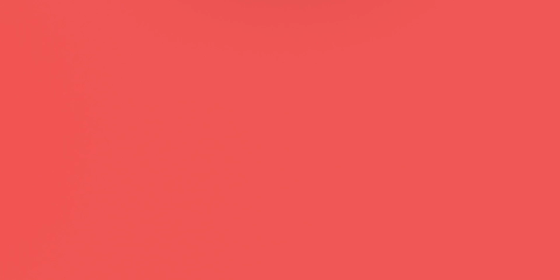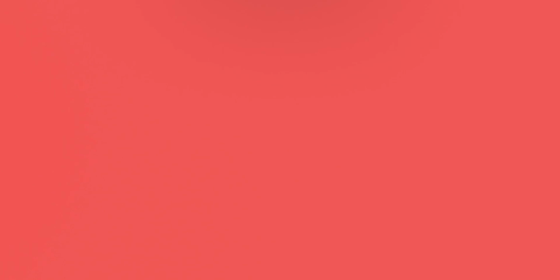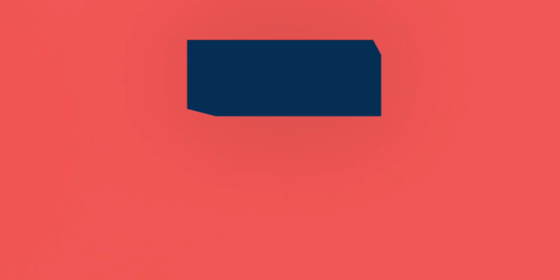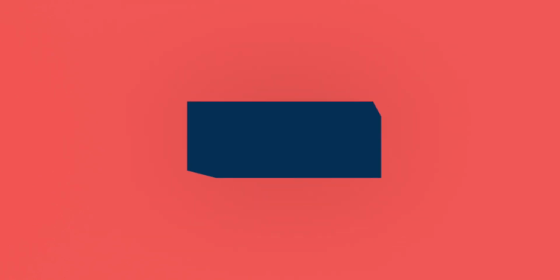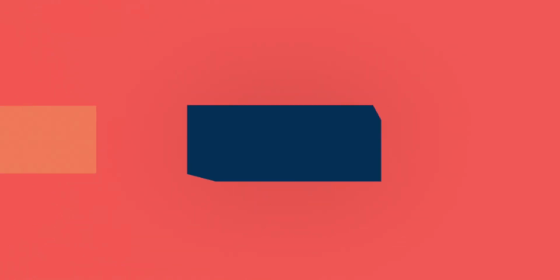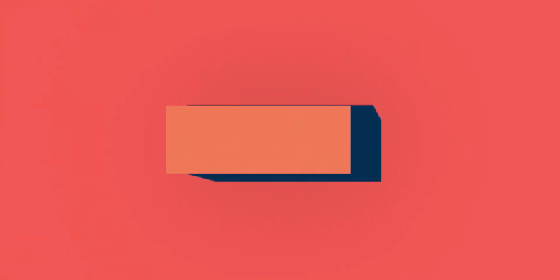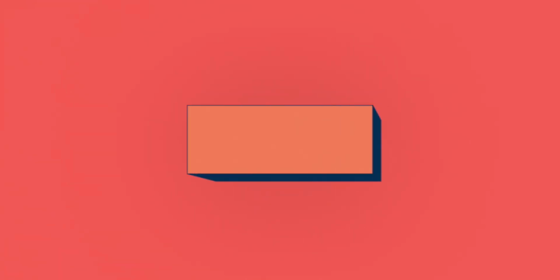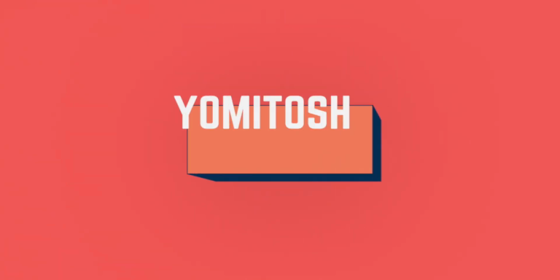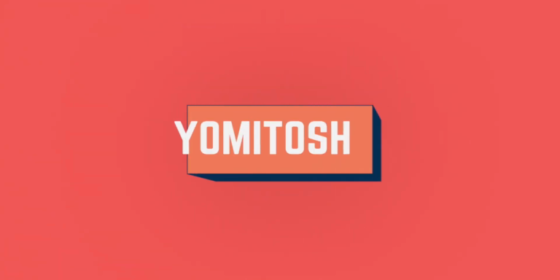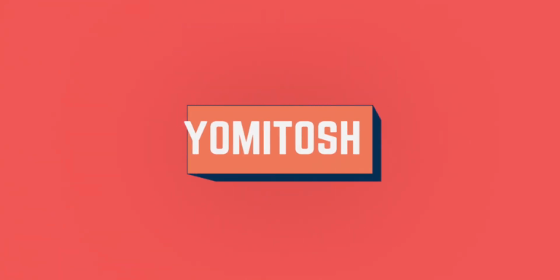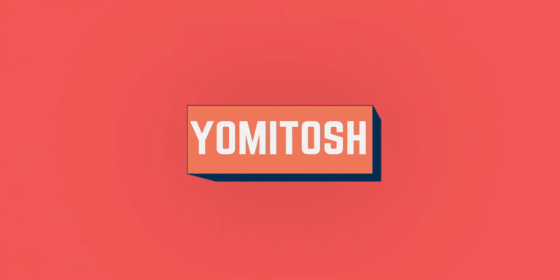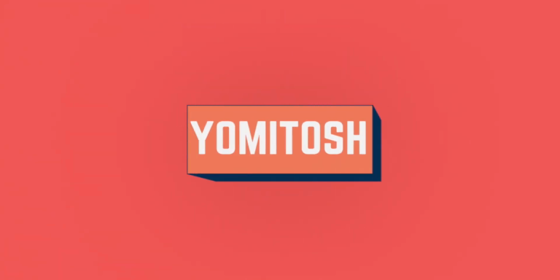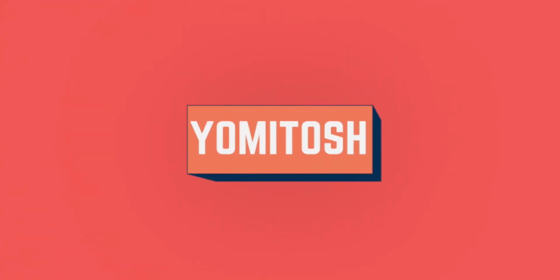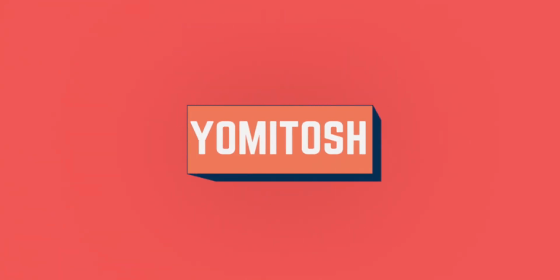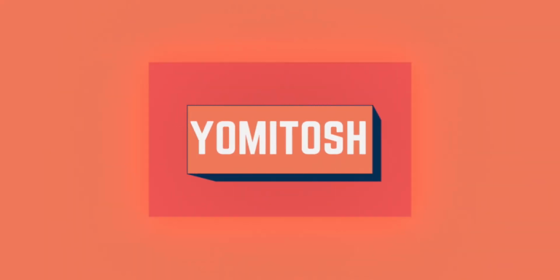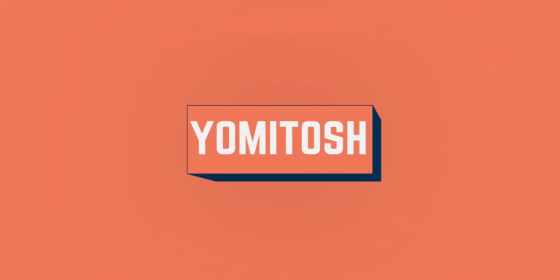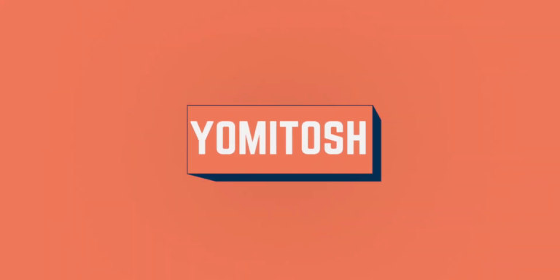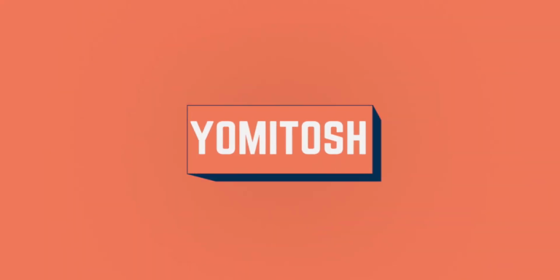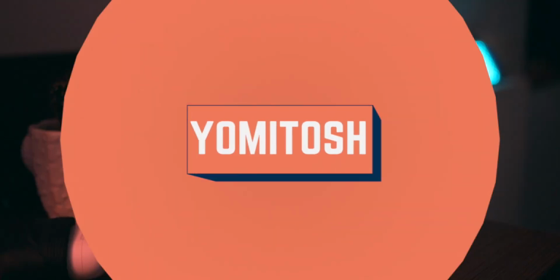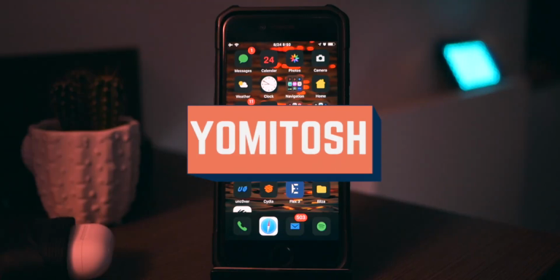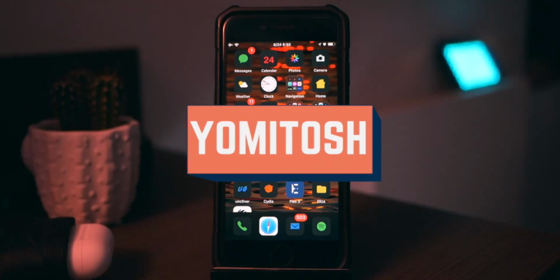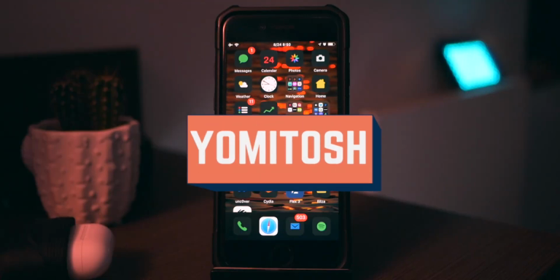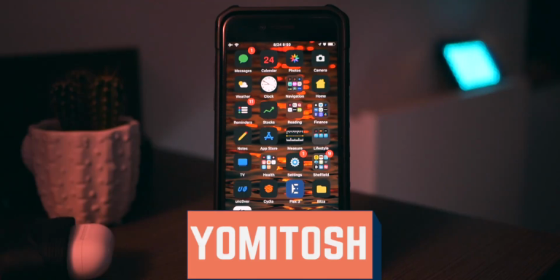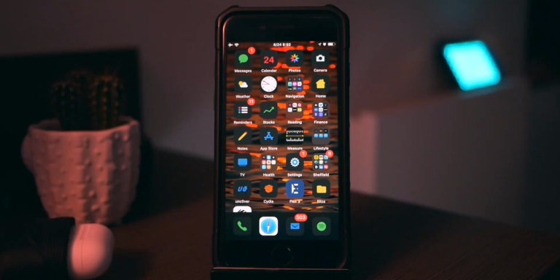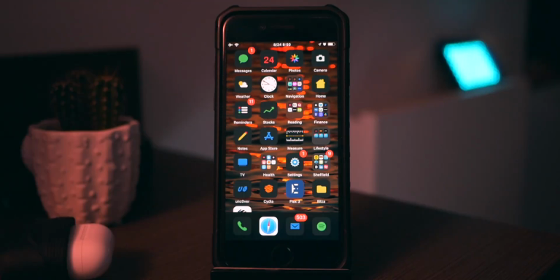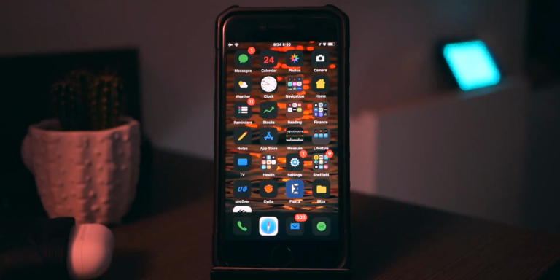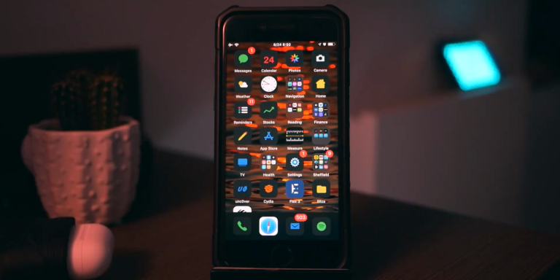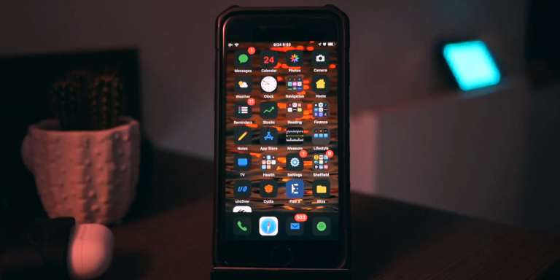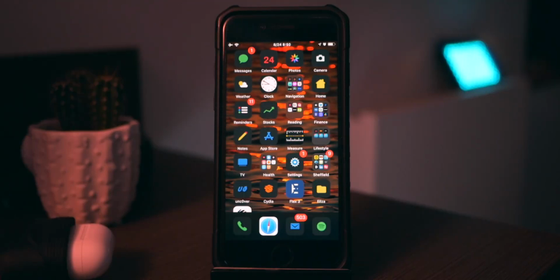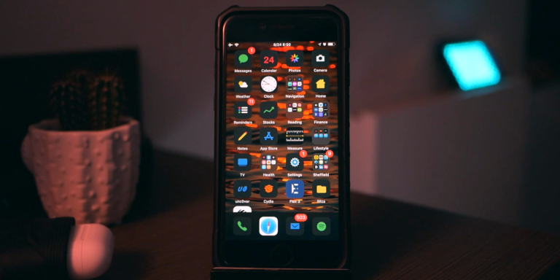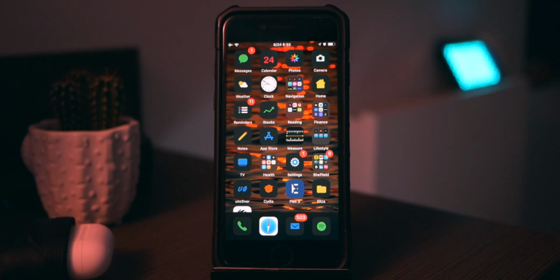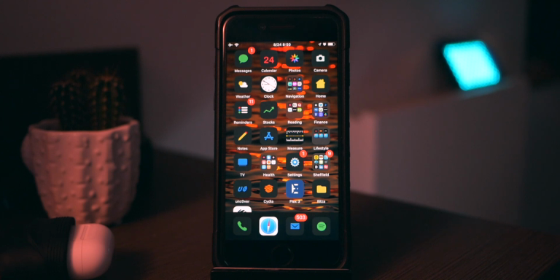How's it going guys, Yungtosh here and I've got more jailbreak tweaks to show you, so we'll just get straight right into it.